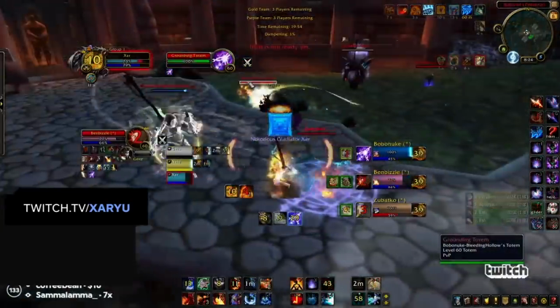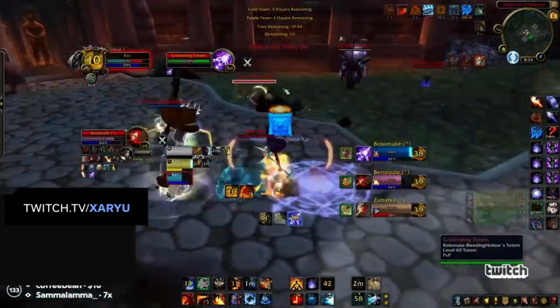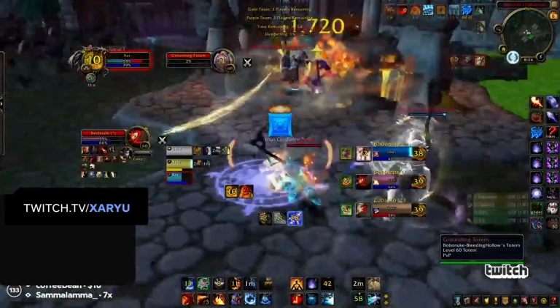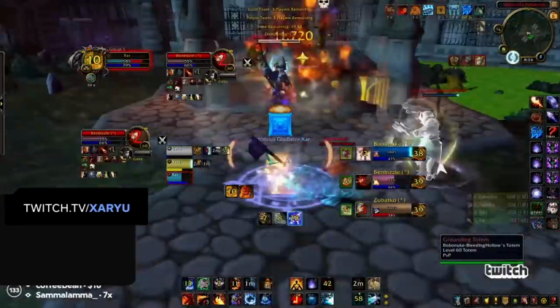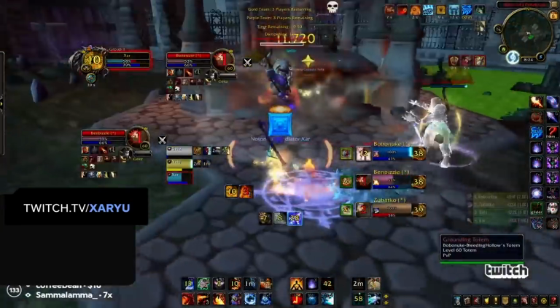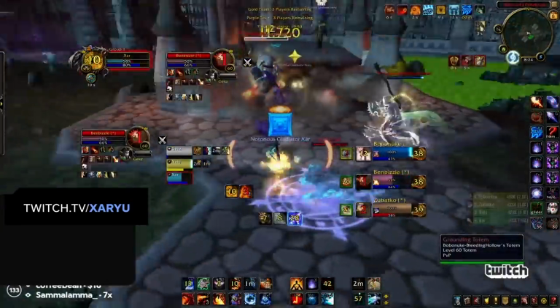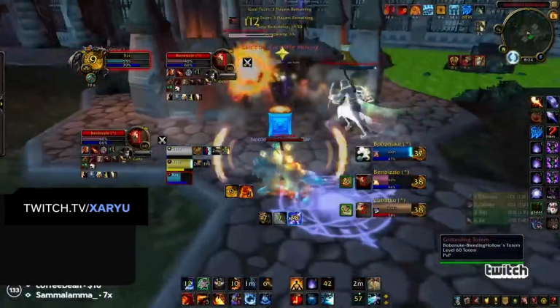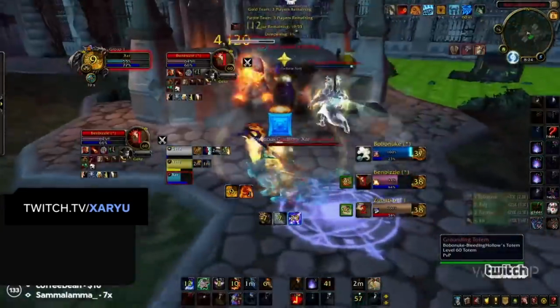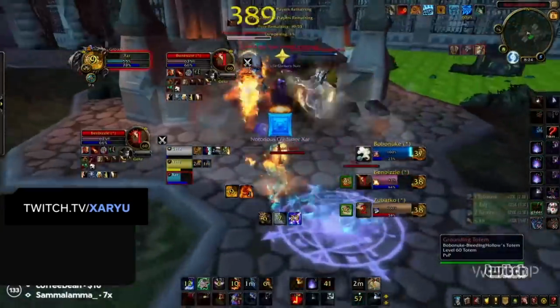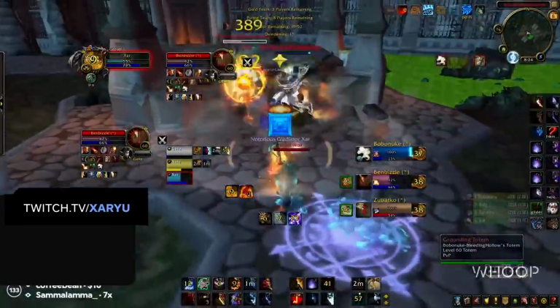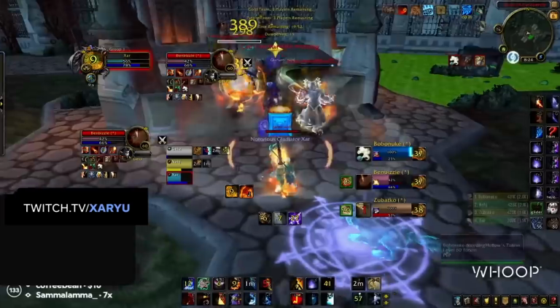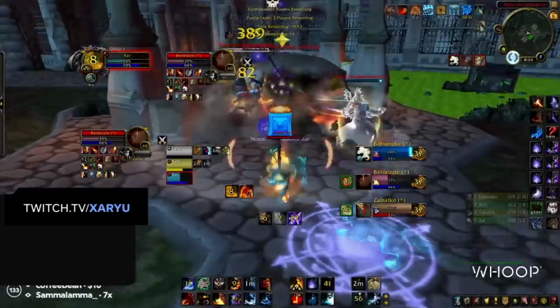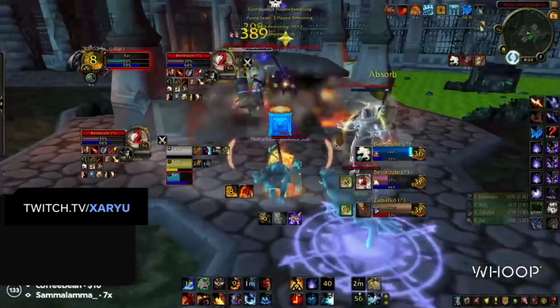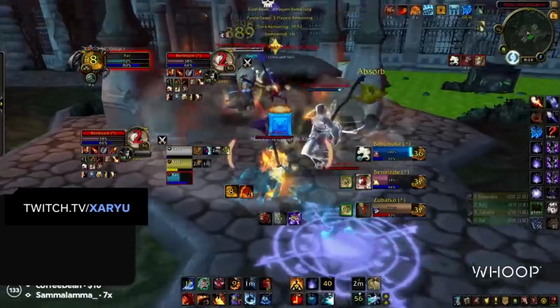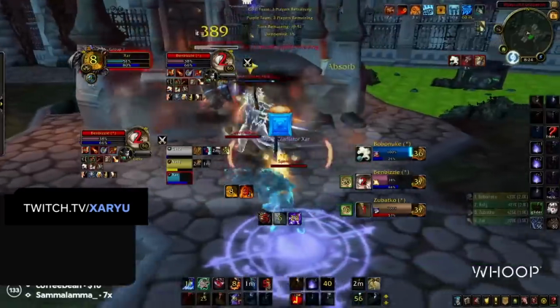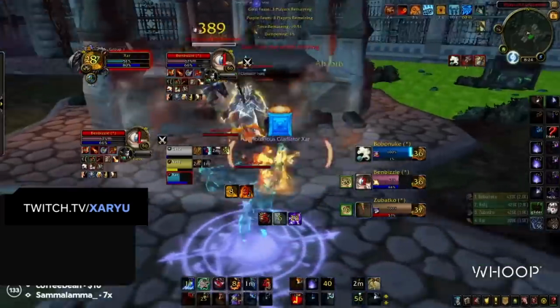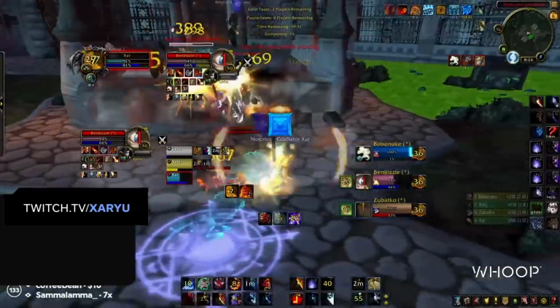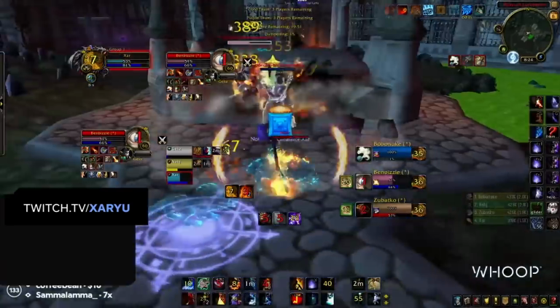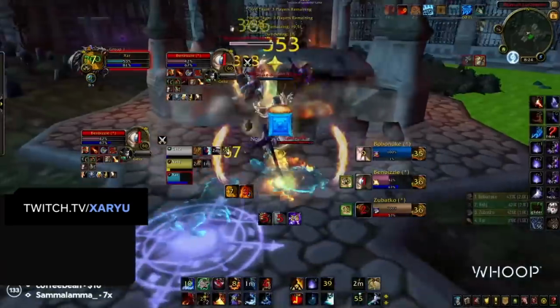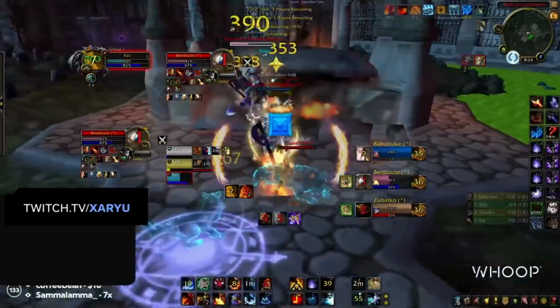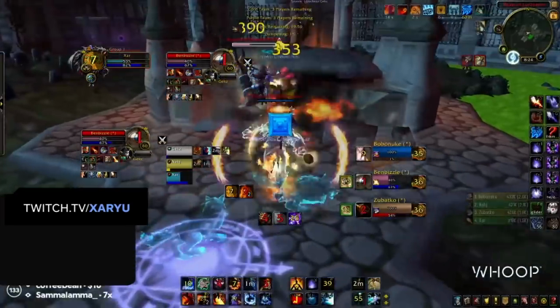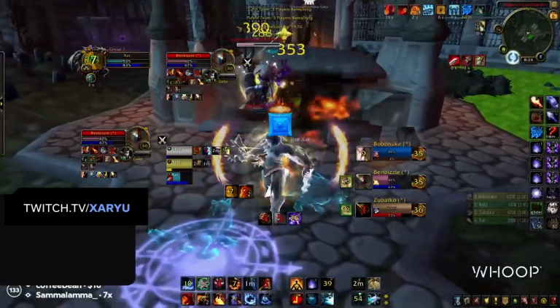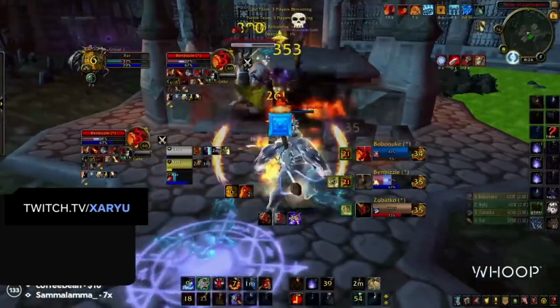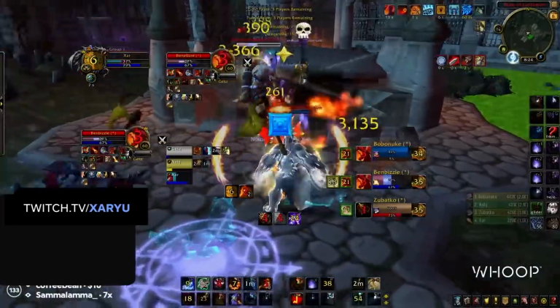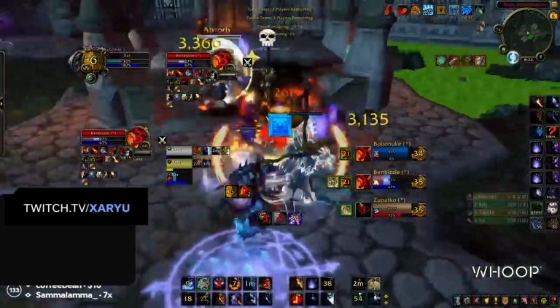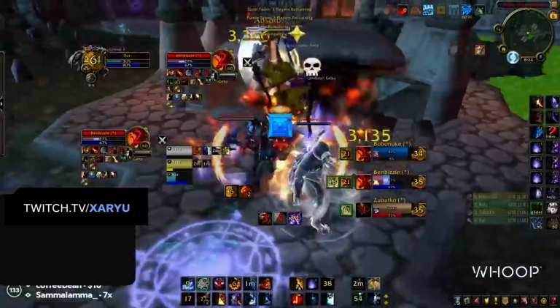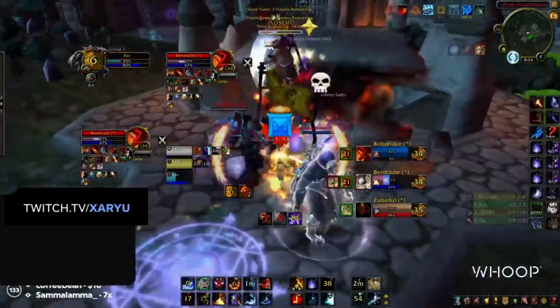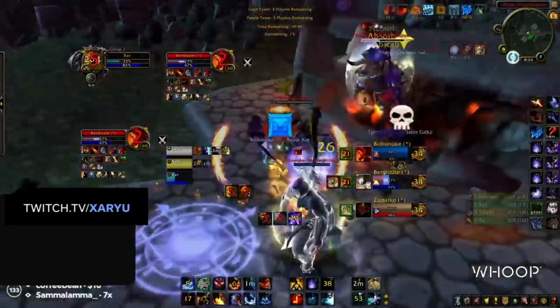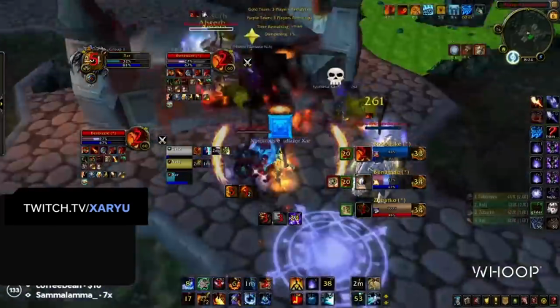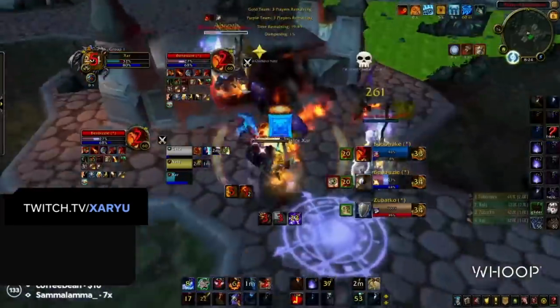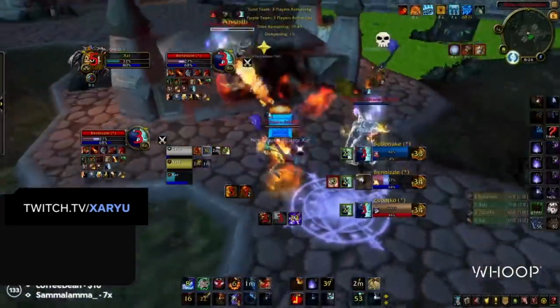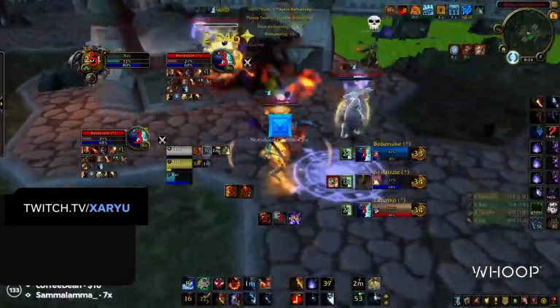Remember, when executing your burst window both Combustion and Fireblast are off the global cooldown, though the brunt of your damage is done in two global cooldowns — both being your Pyroblasts, excluding the Phoenix Flames later into the rotation. That's what makes your burst so explosive and so hard to deal with. But we can't have Combustion for every single burst window, at least not now after the nerfs to Pyrokinesis.